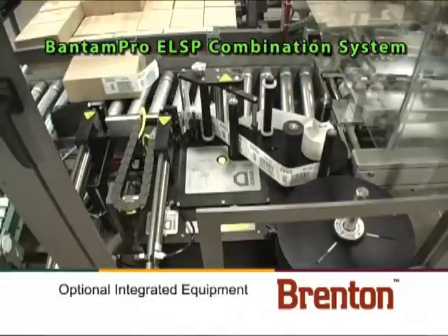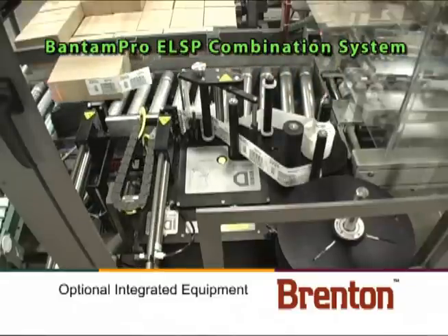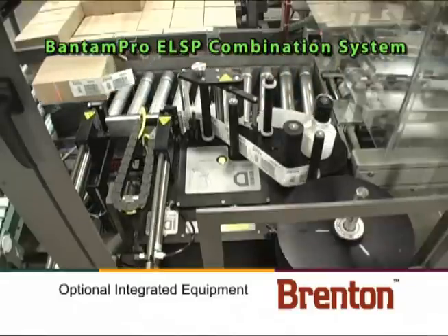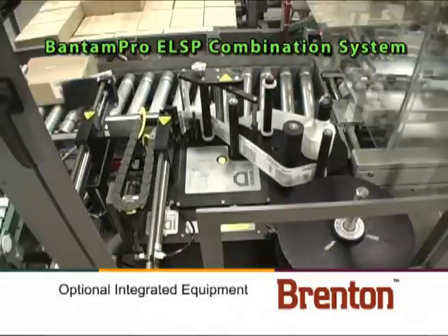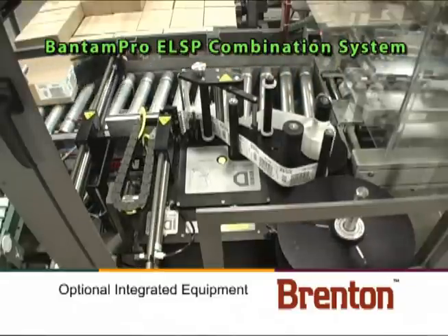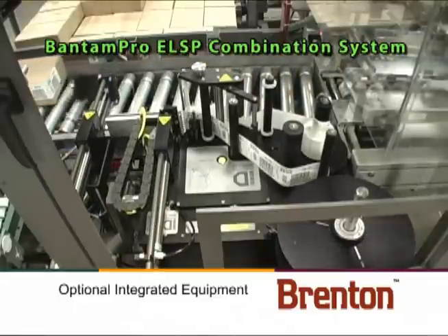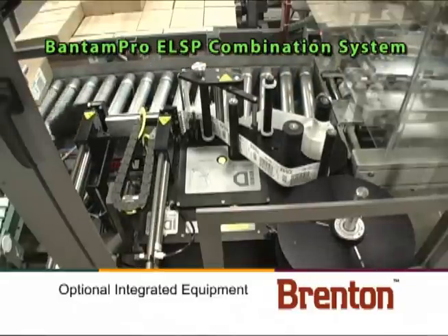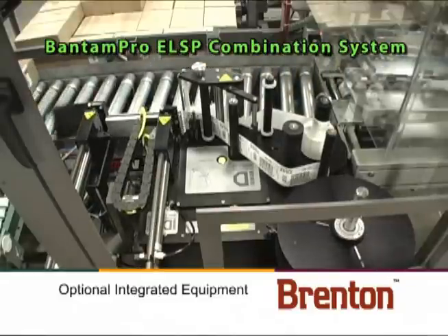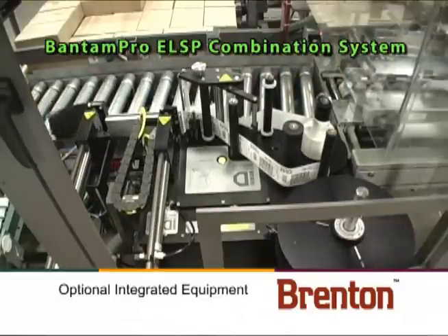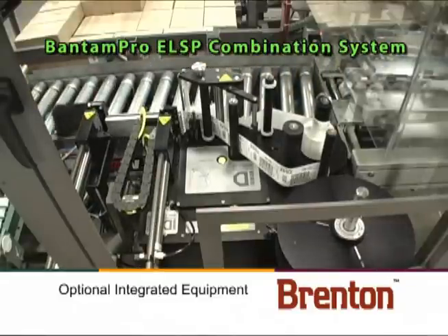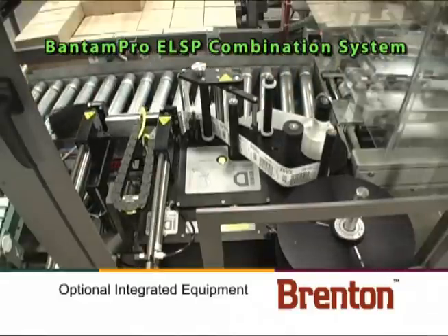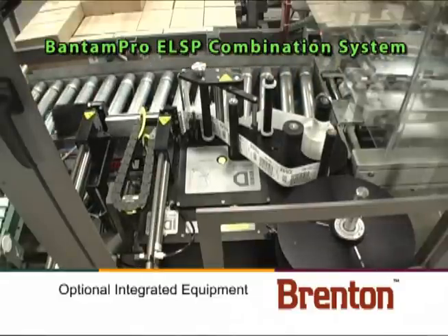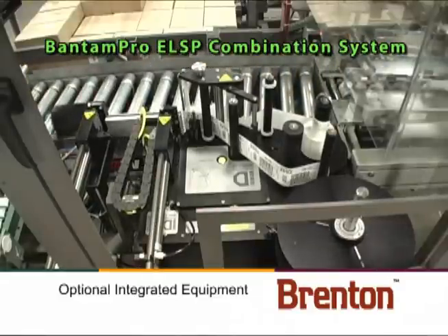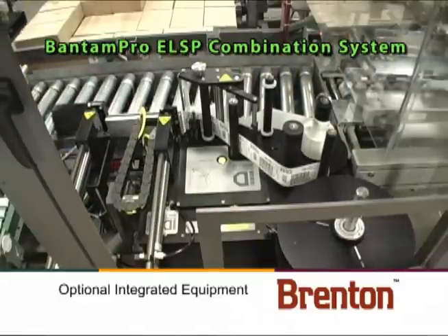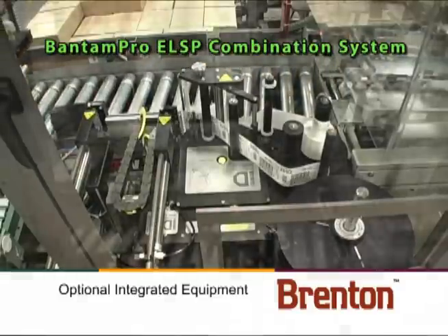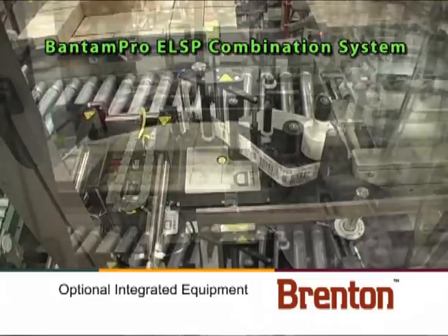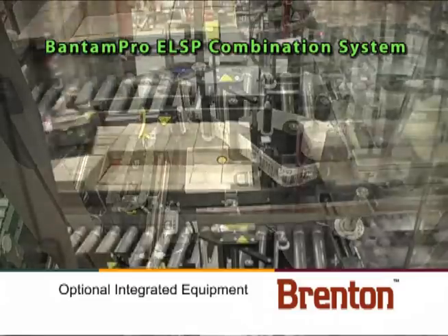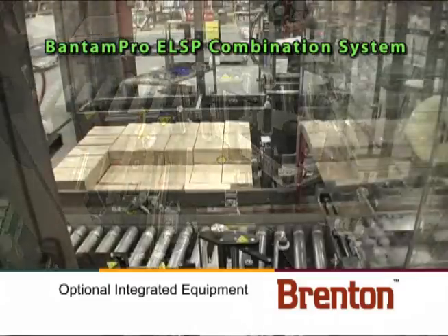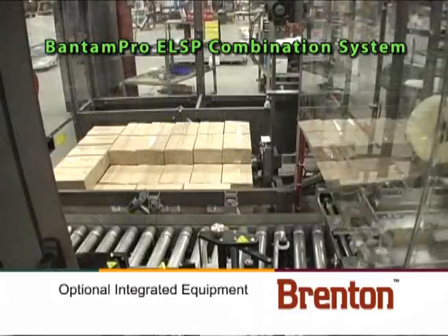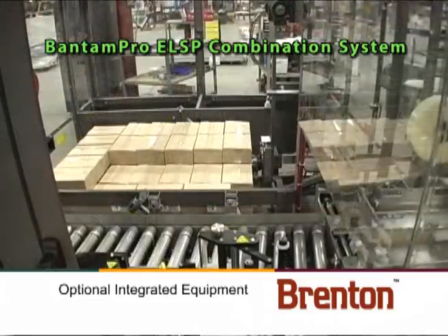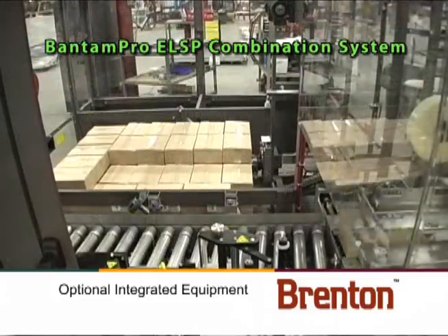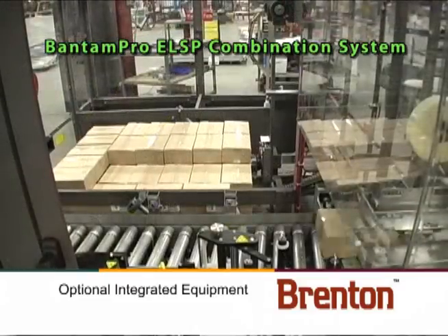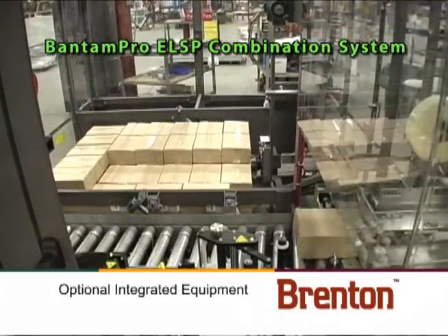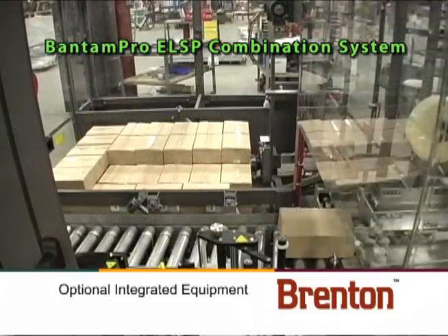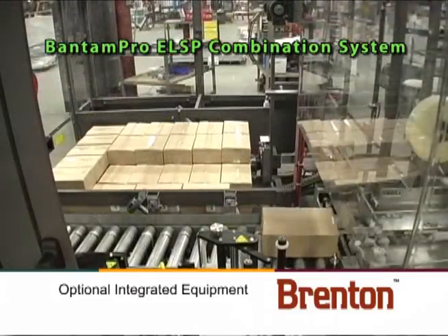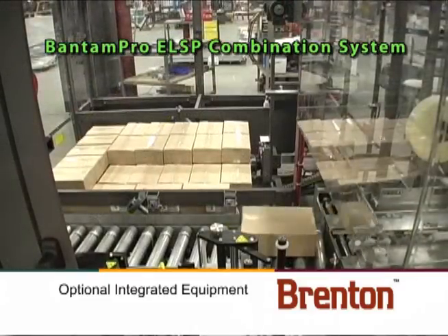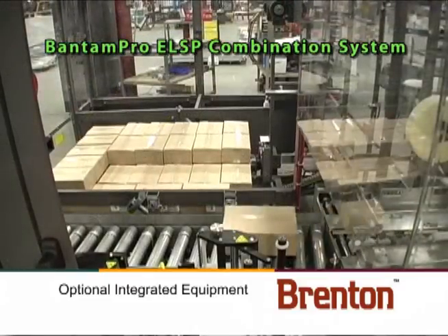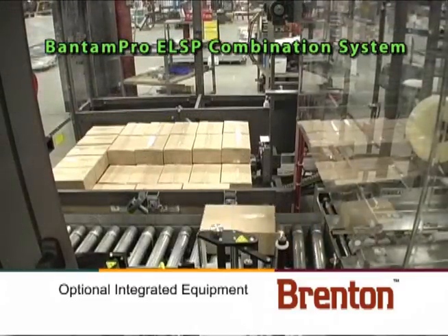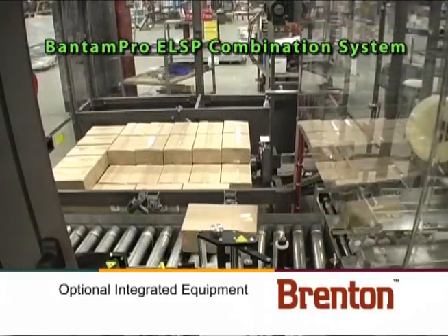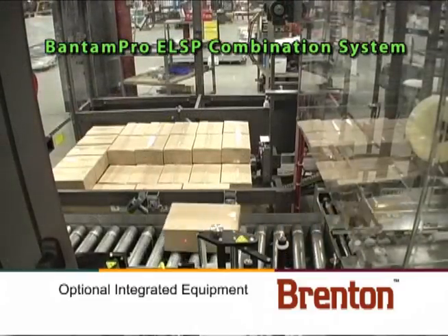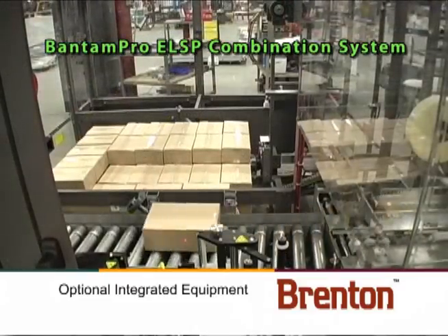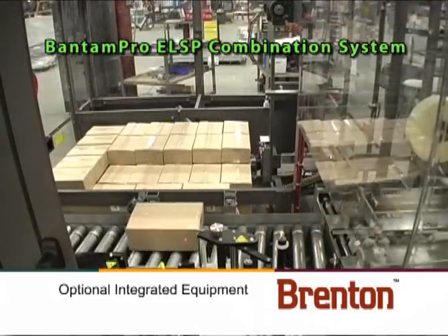Additional equipment integration such as a labeler, pallet dispenser, or a stretch wrapper is also available.